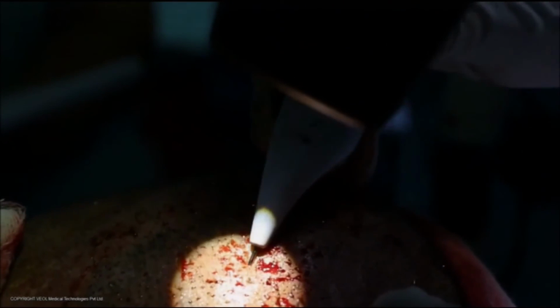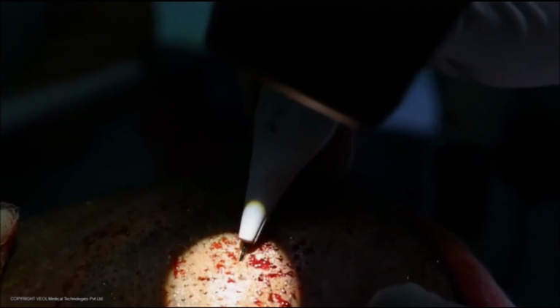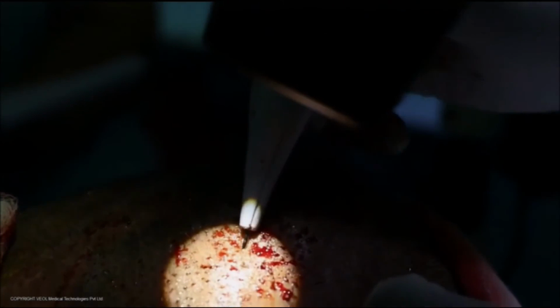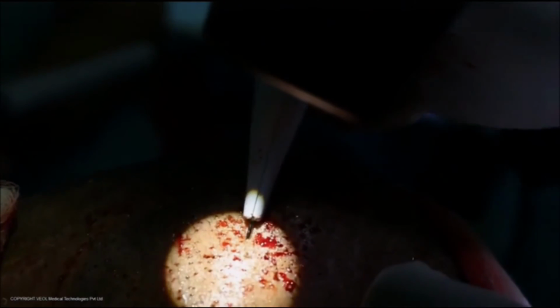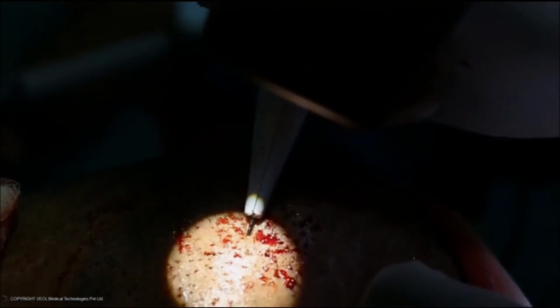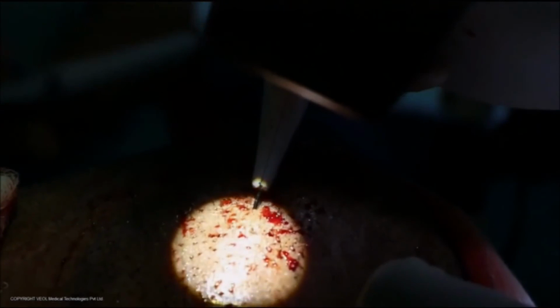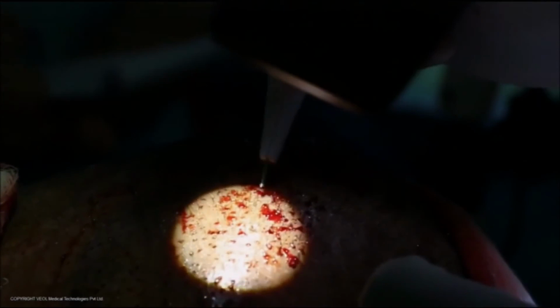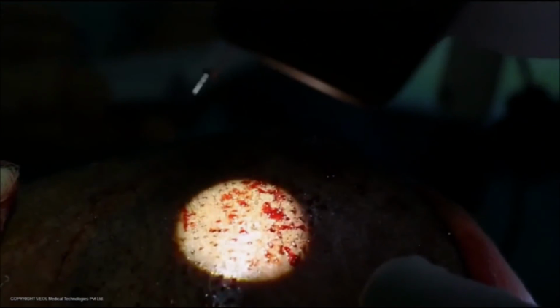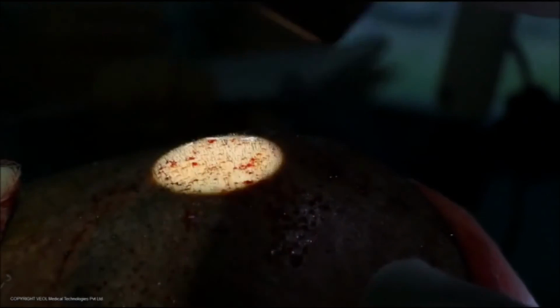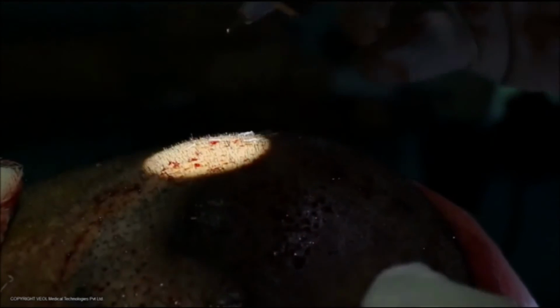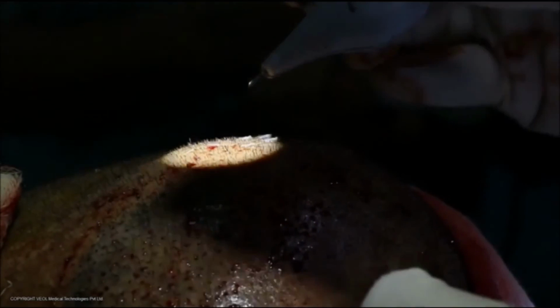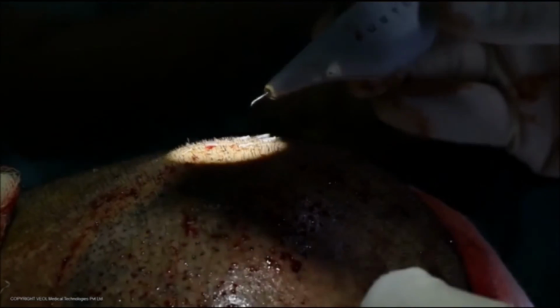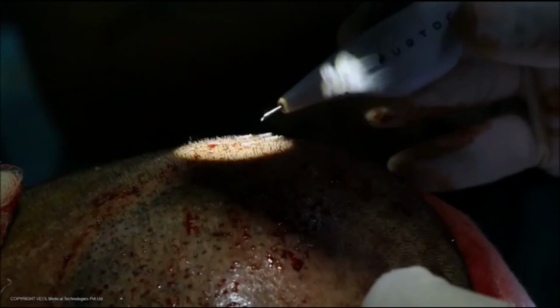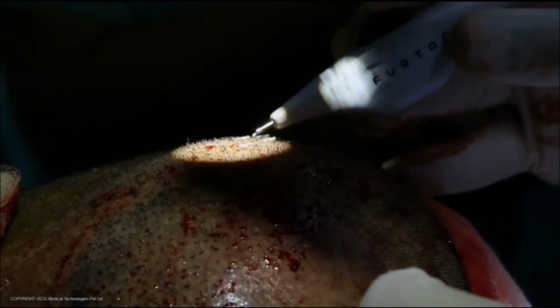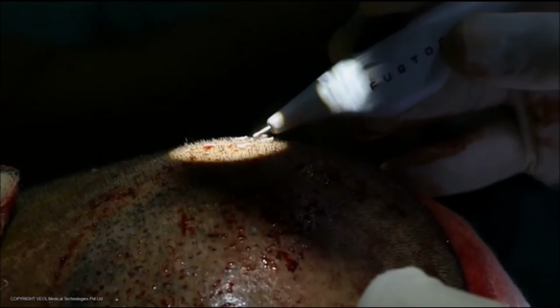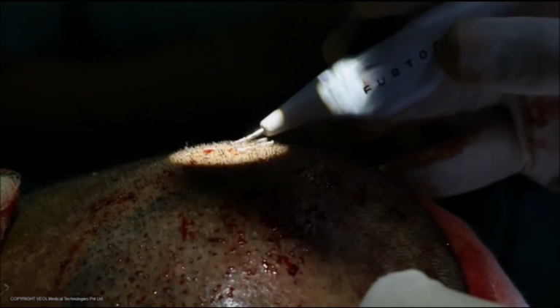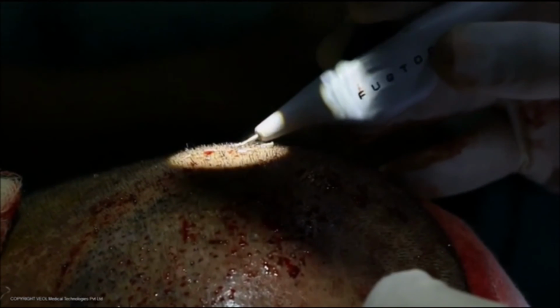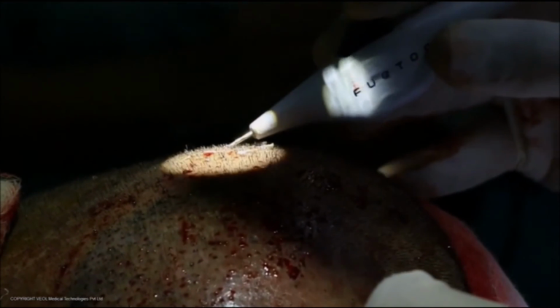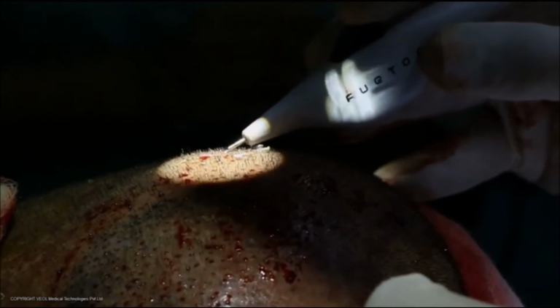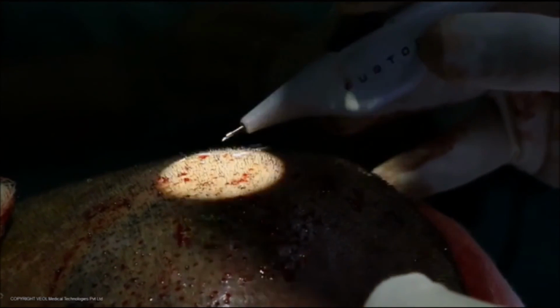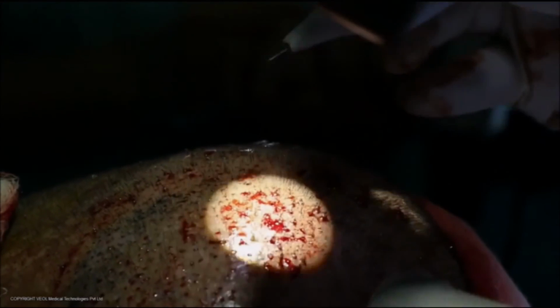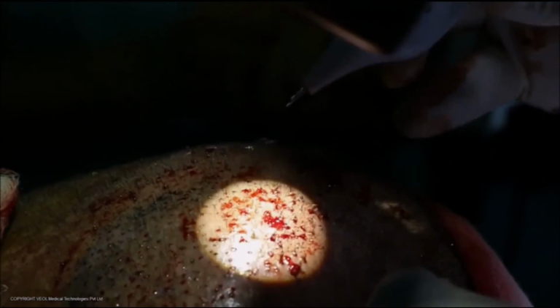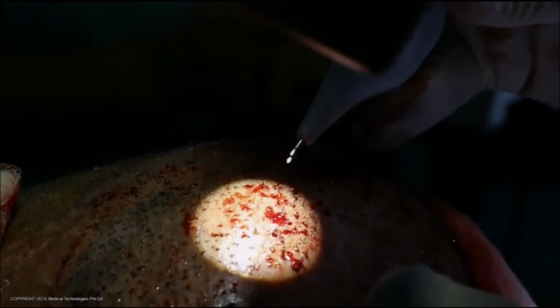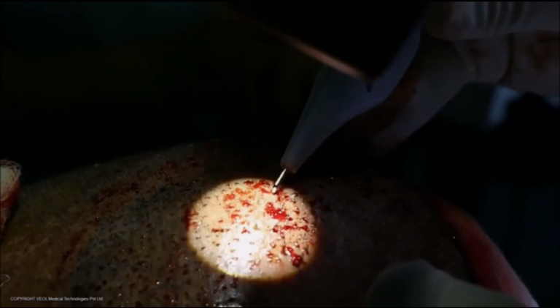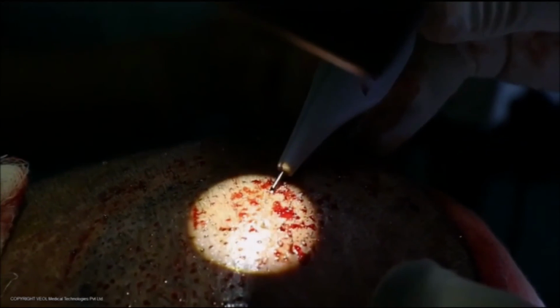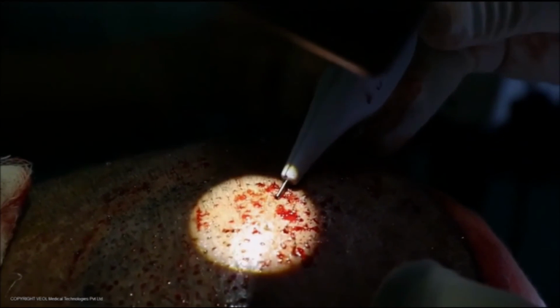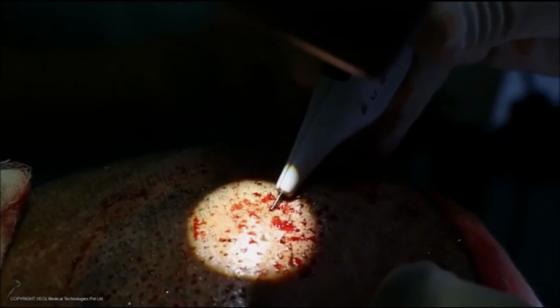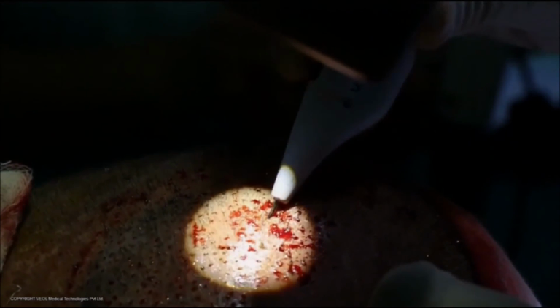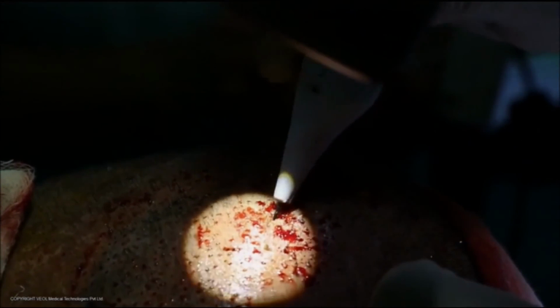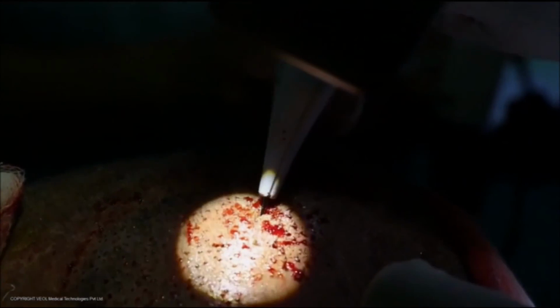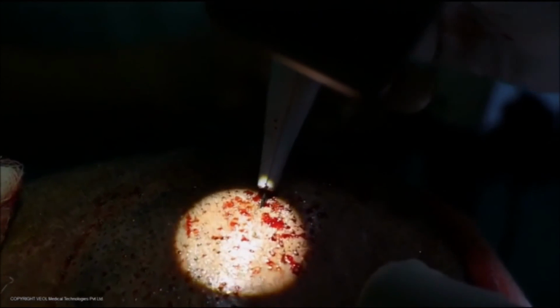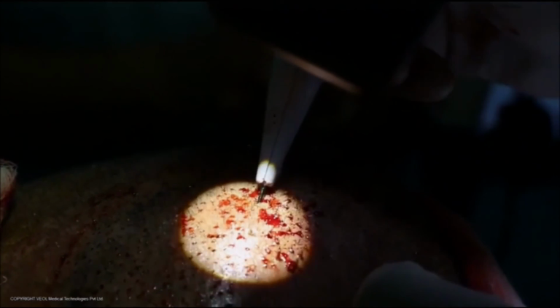As you can see, the graft can be loaded into the implanter and delivered into the slit in less than a few seconds.